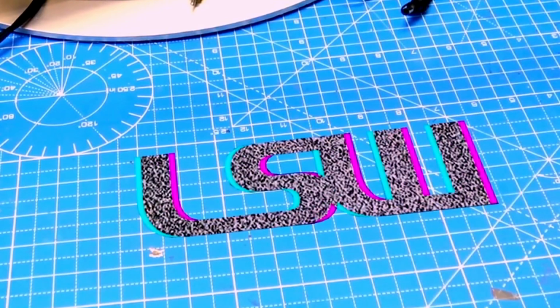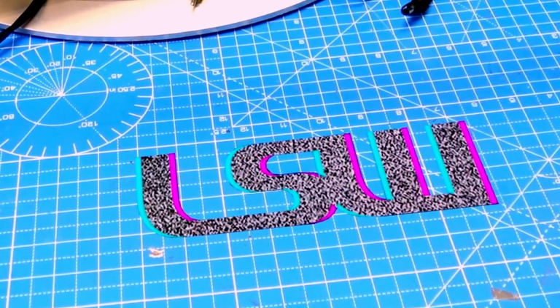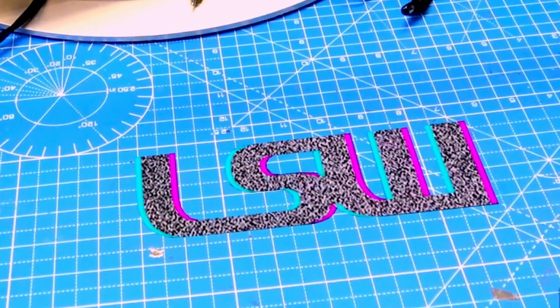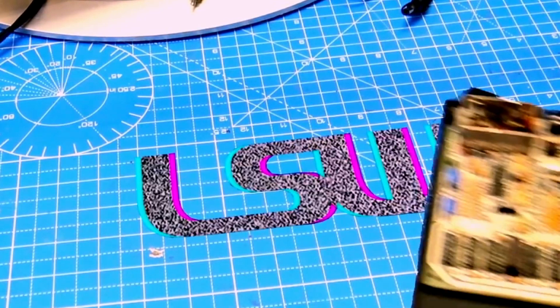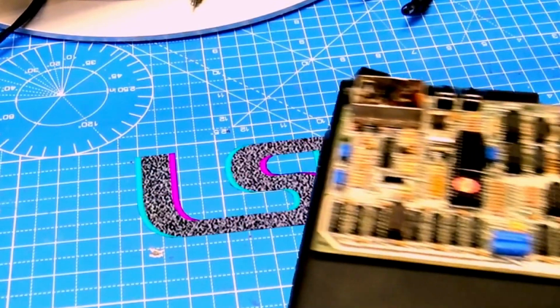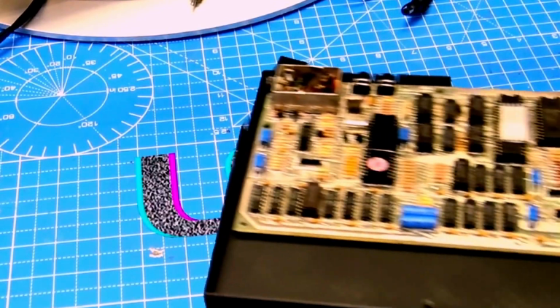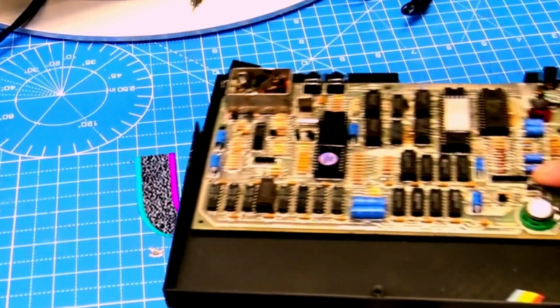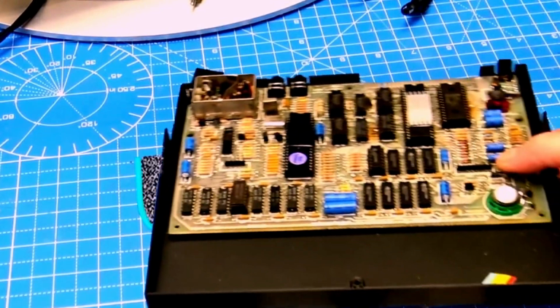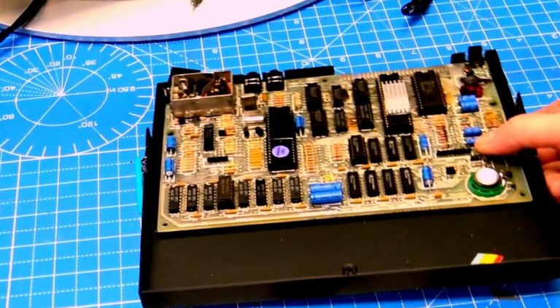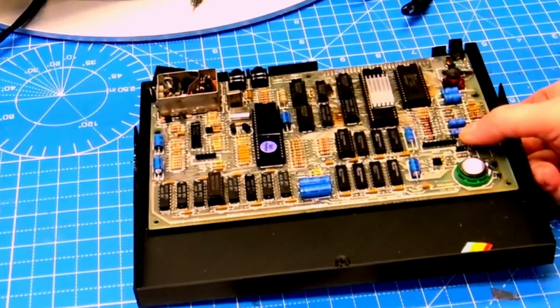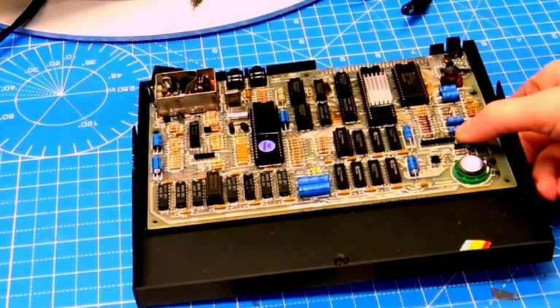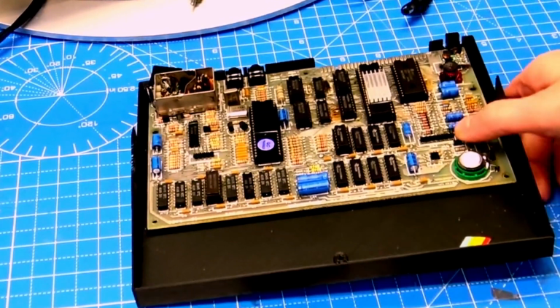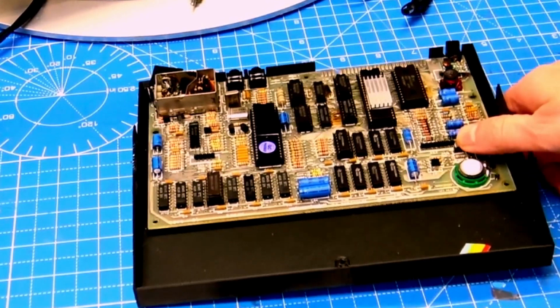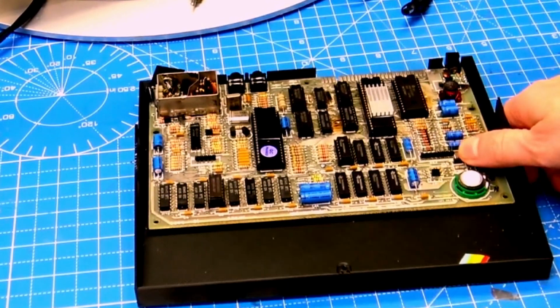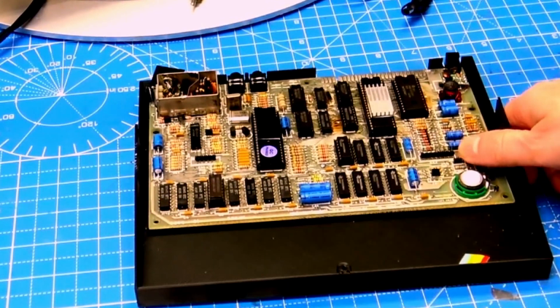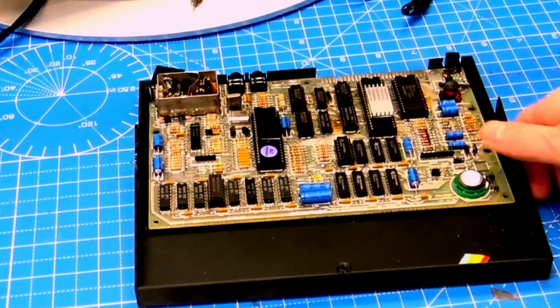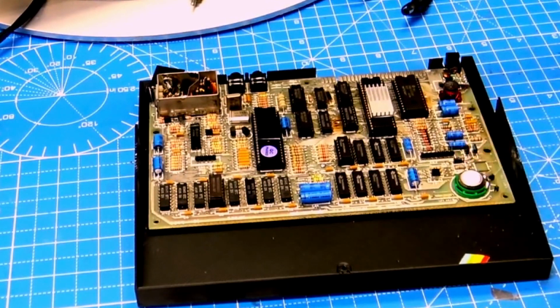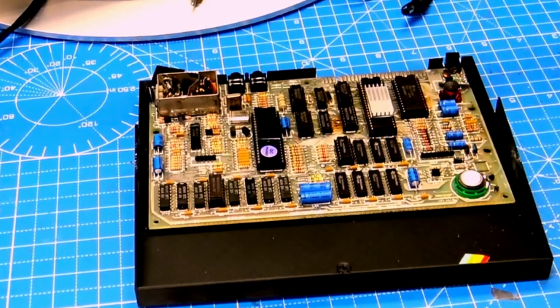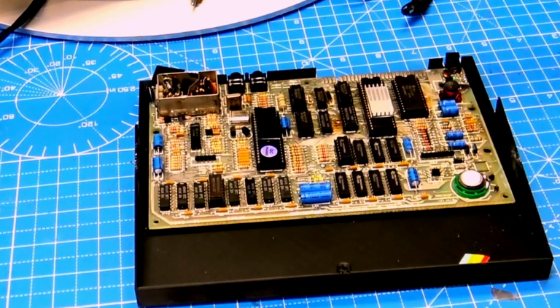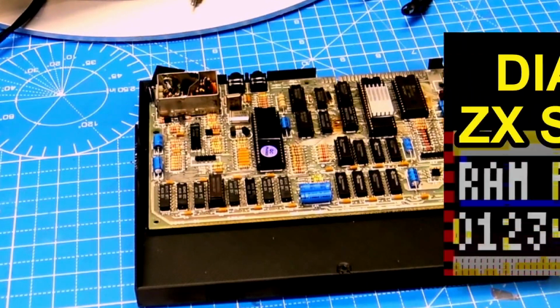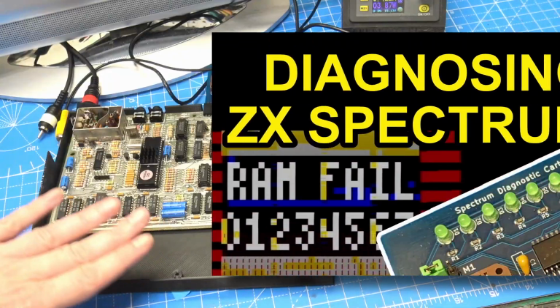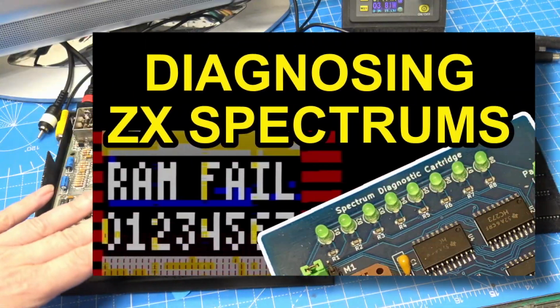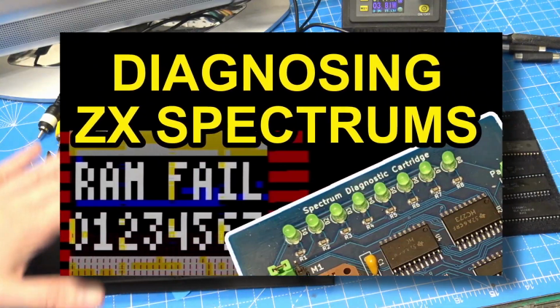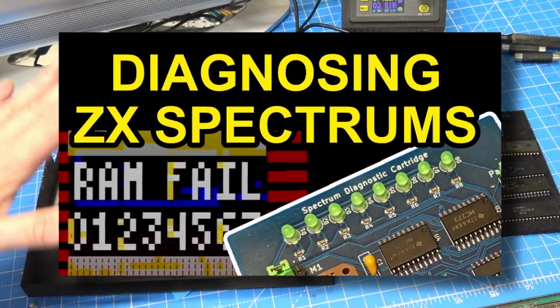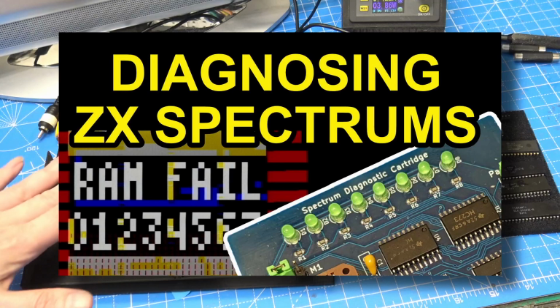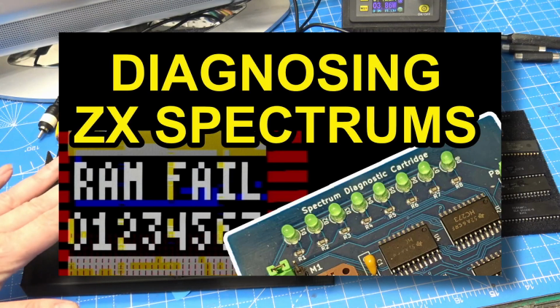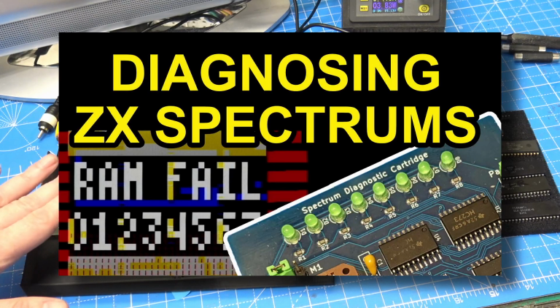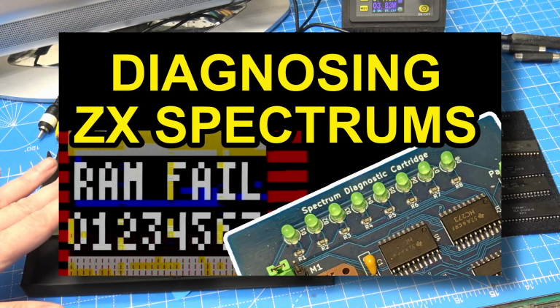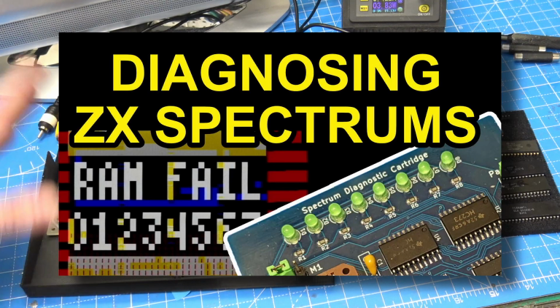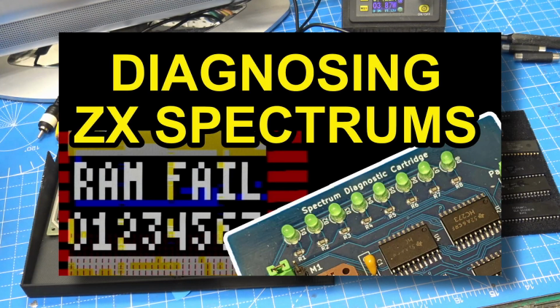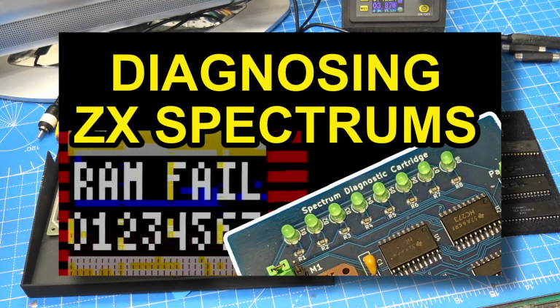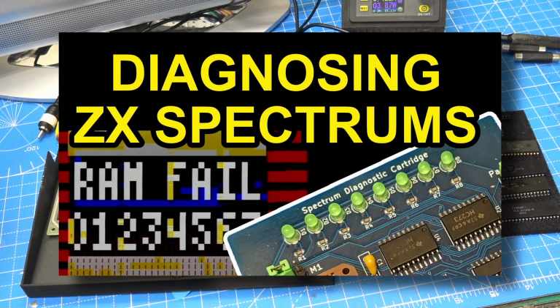Hello, welcome back to the channel. This is going to be a recap episode for the Spectrum Diagnostic video.